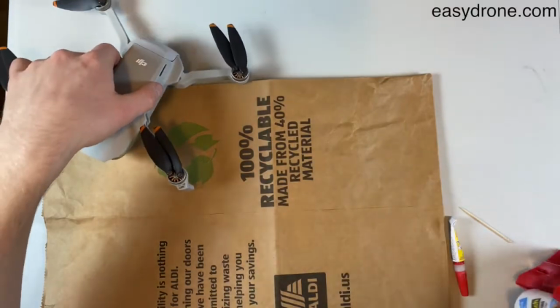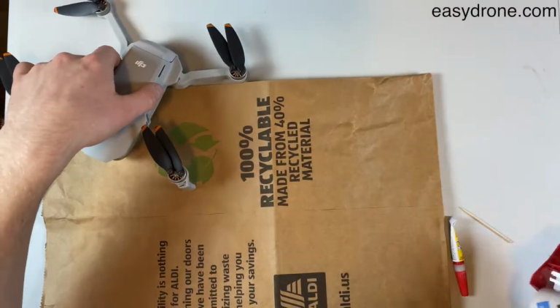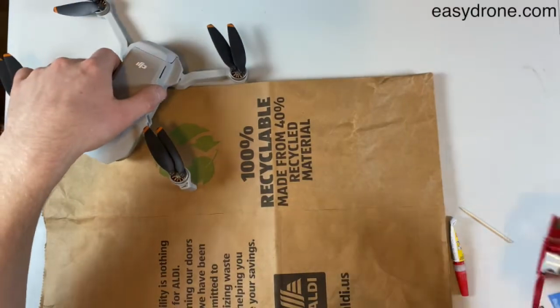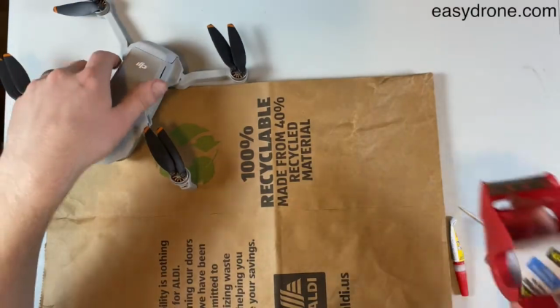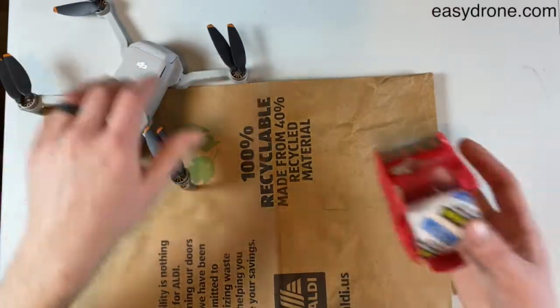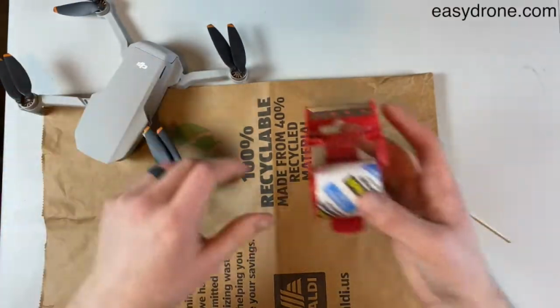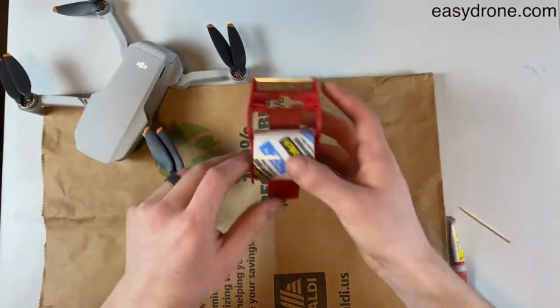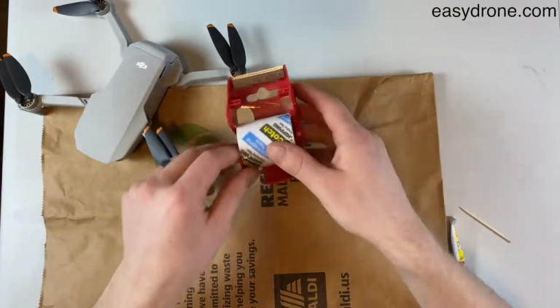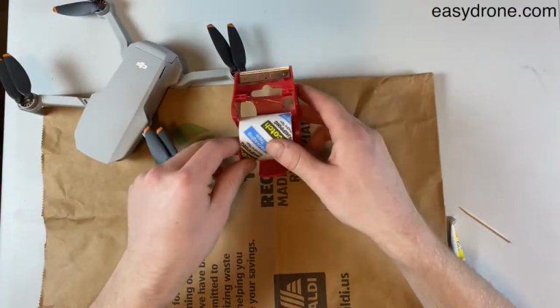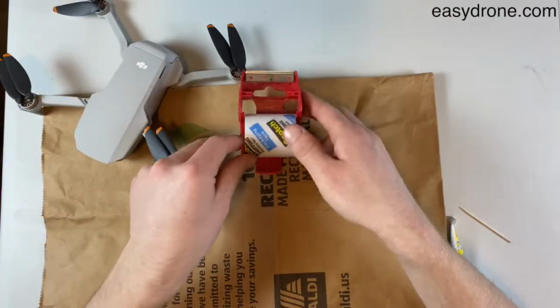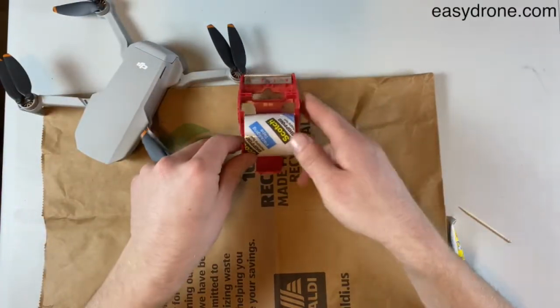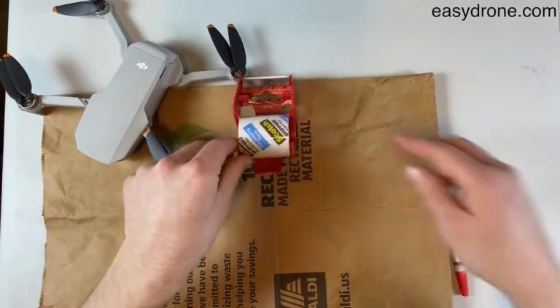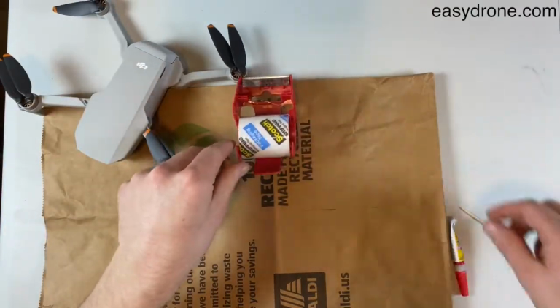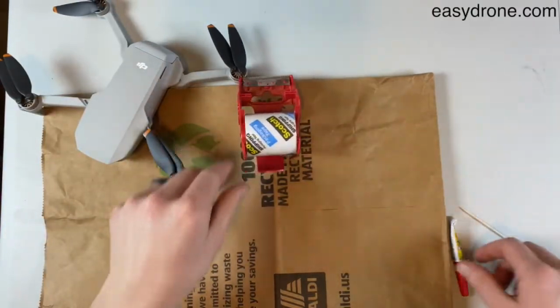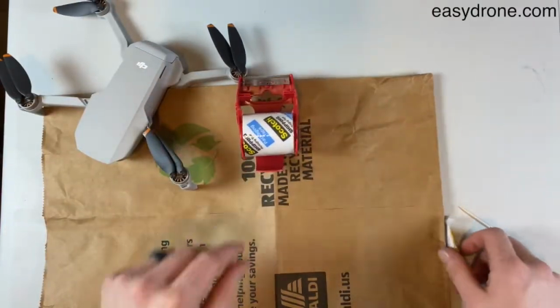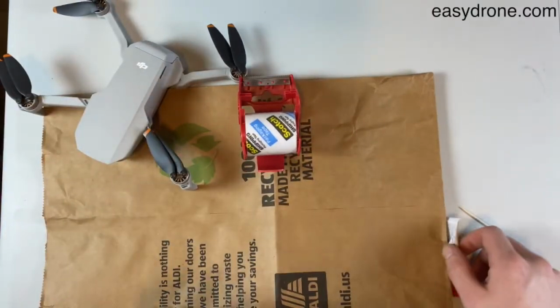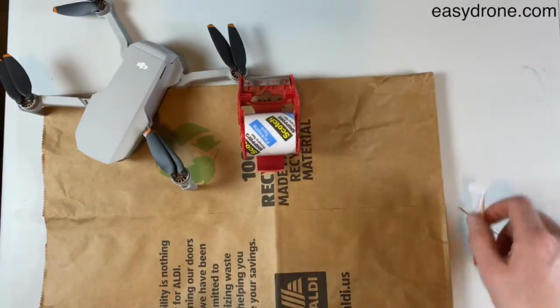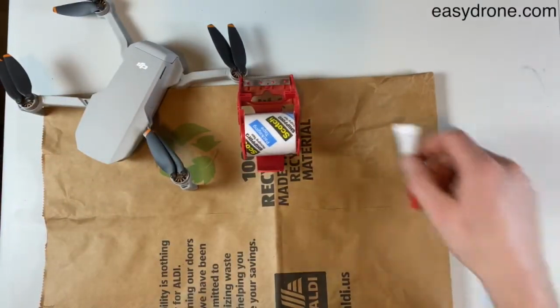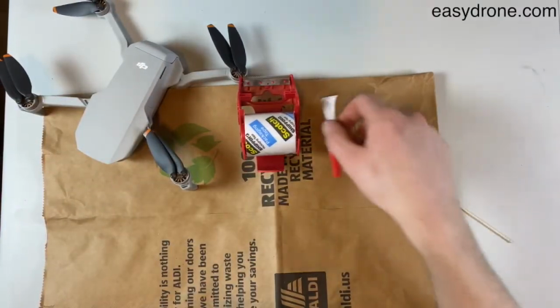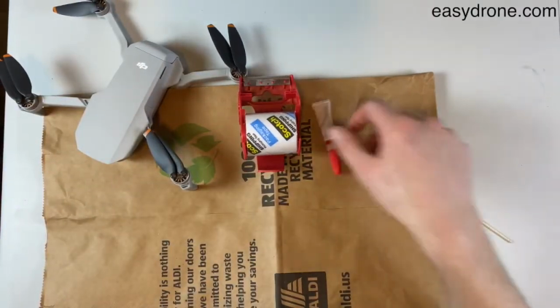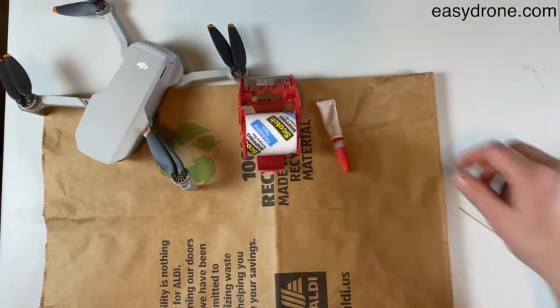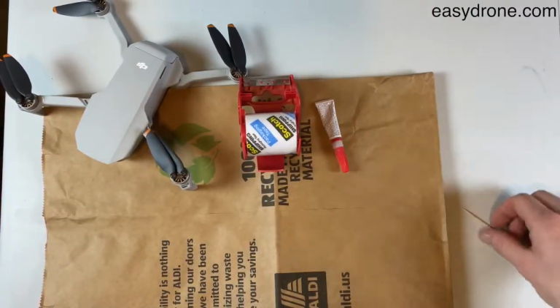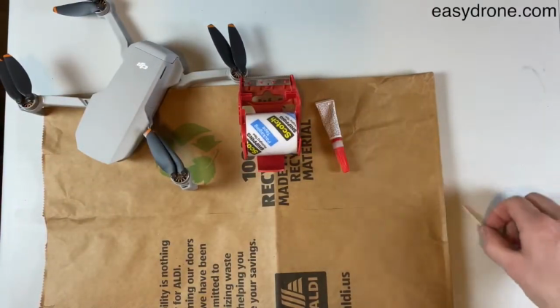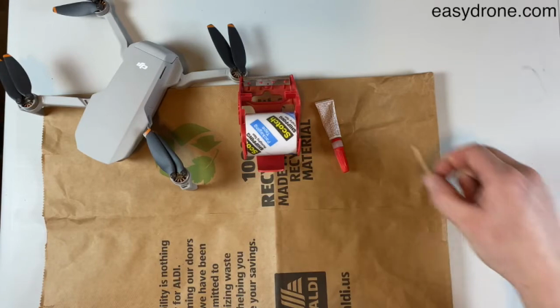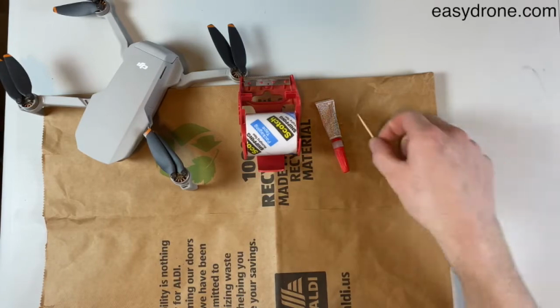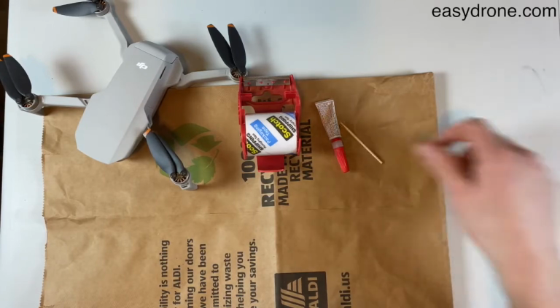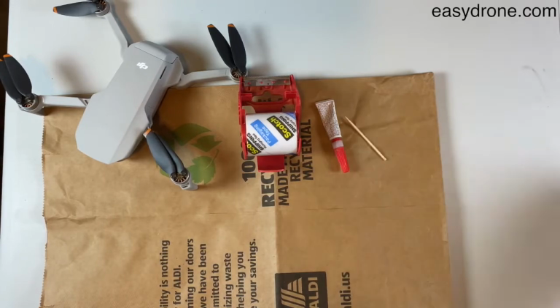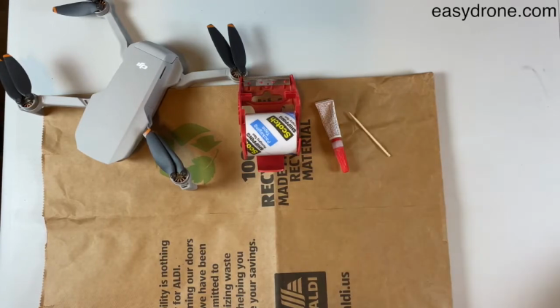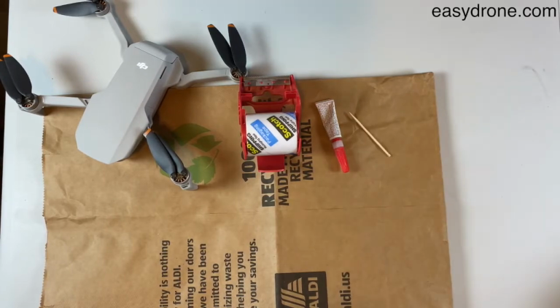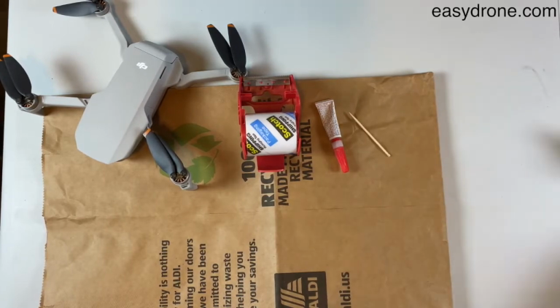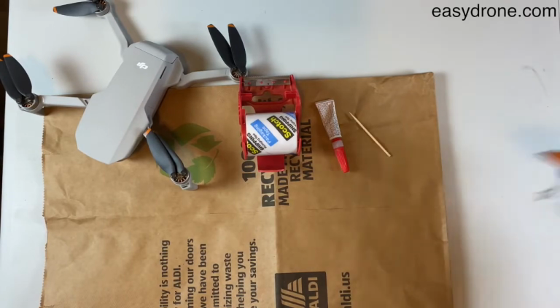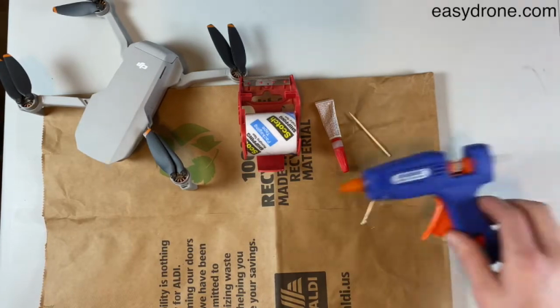All you're gonna need is some scotch tape, a little bit of super glue, a toothpick, and a hot glue gun.